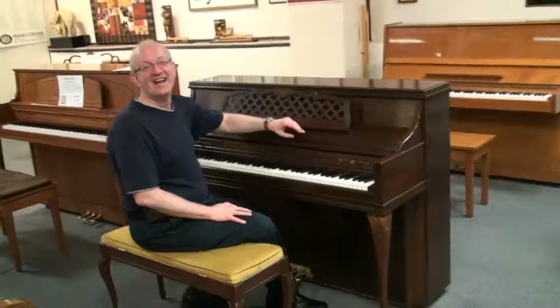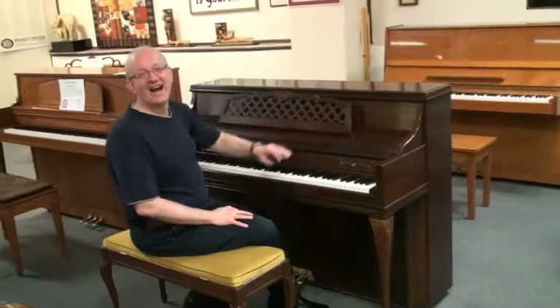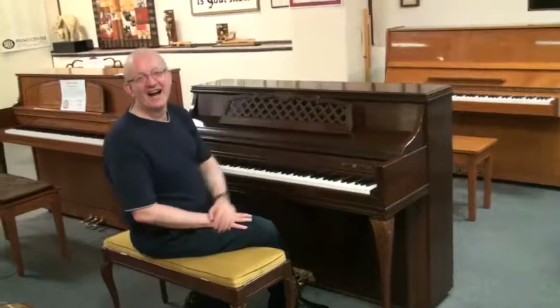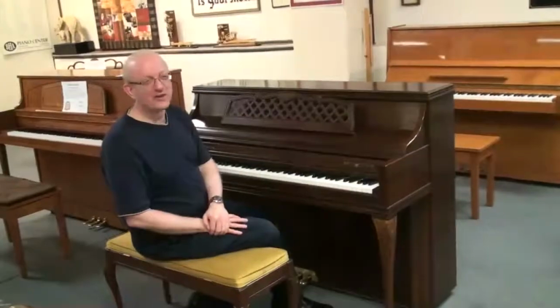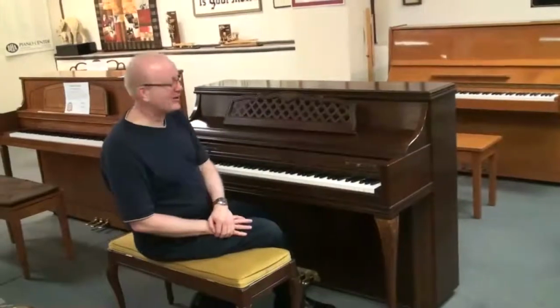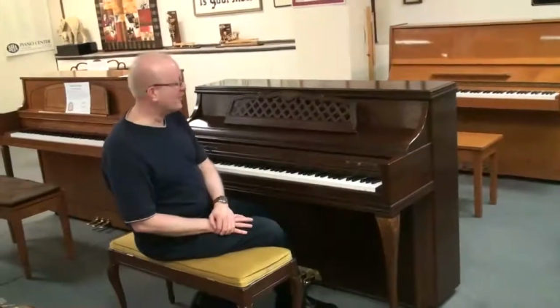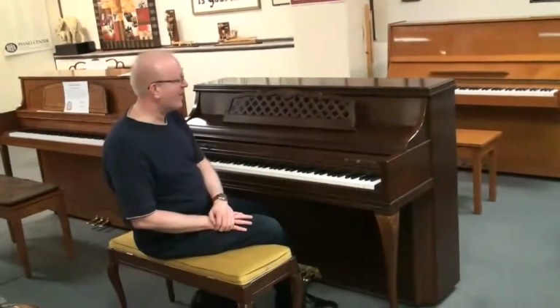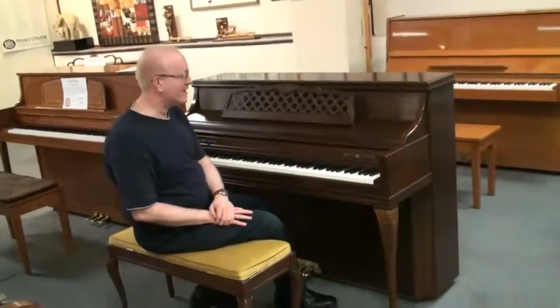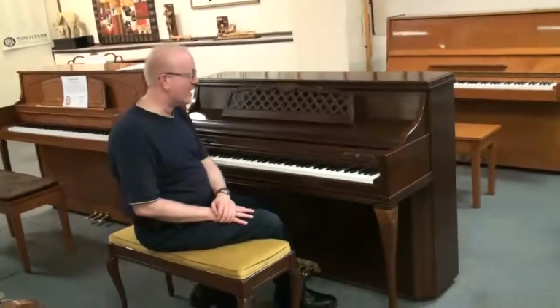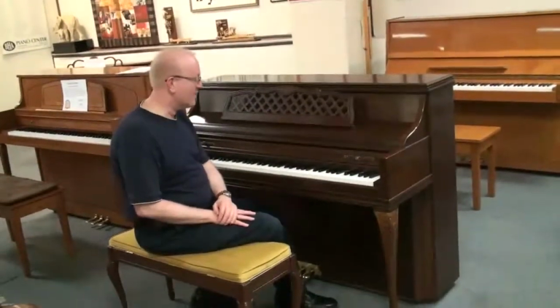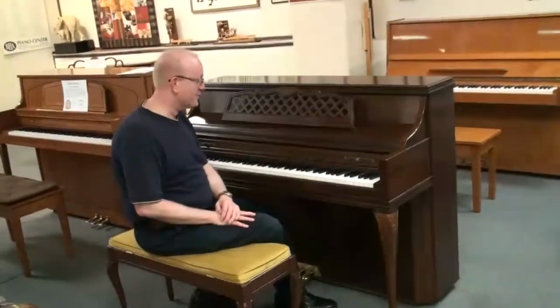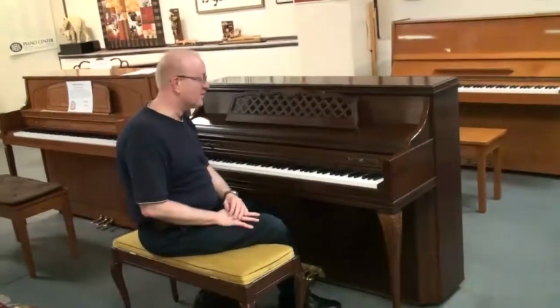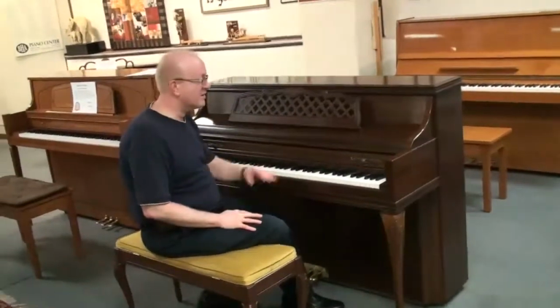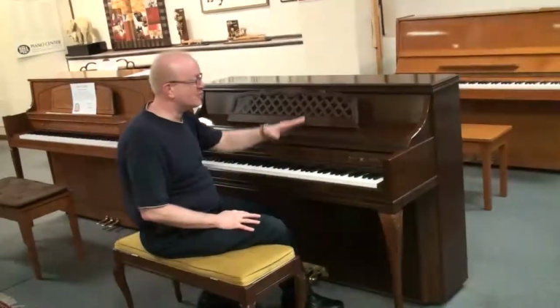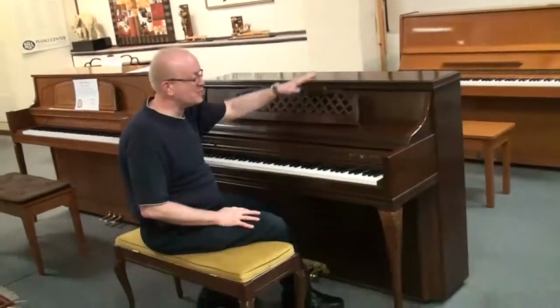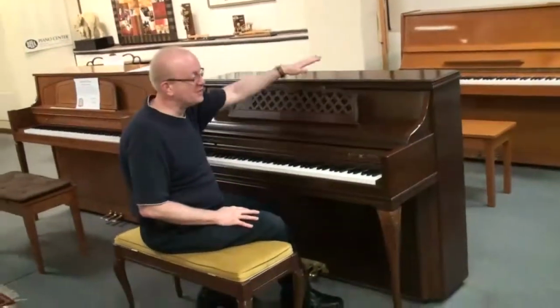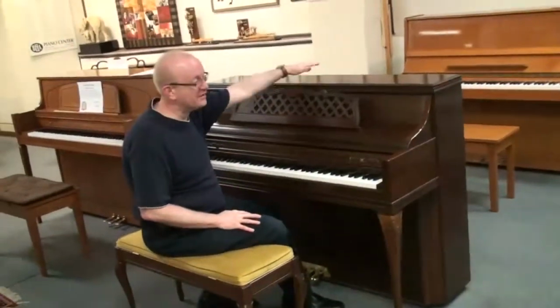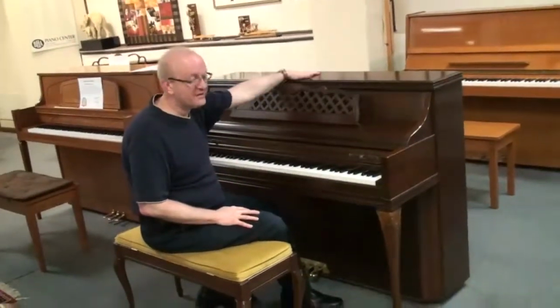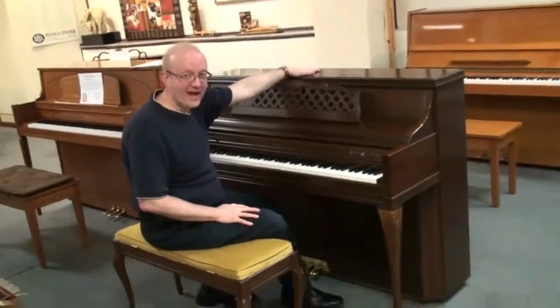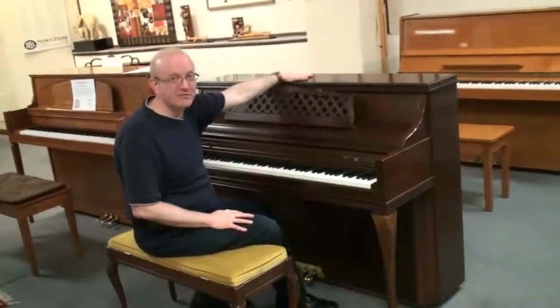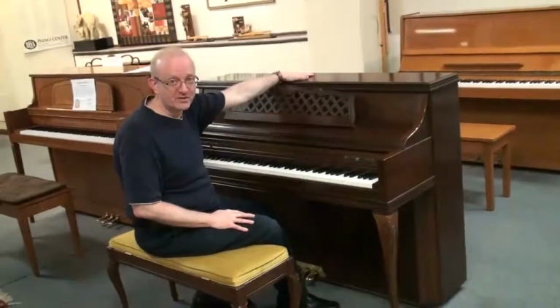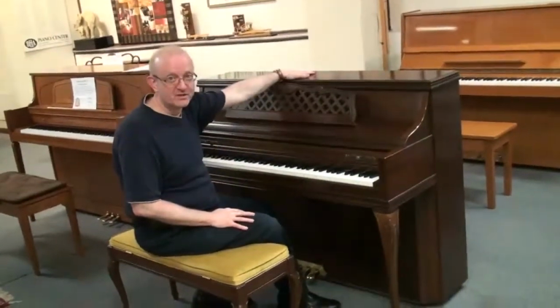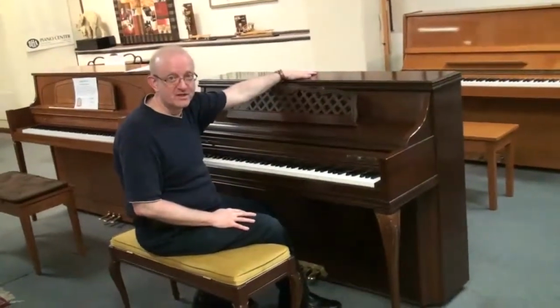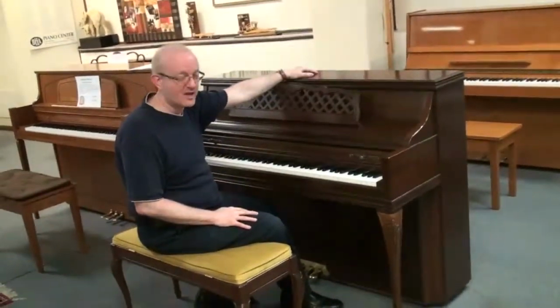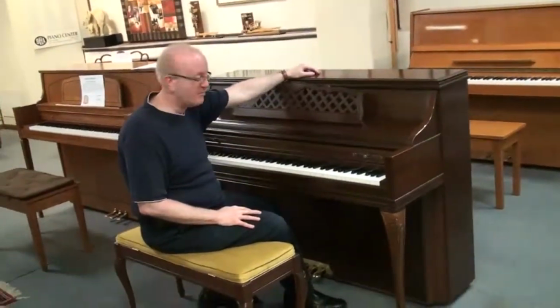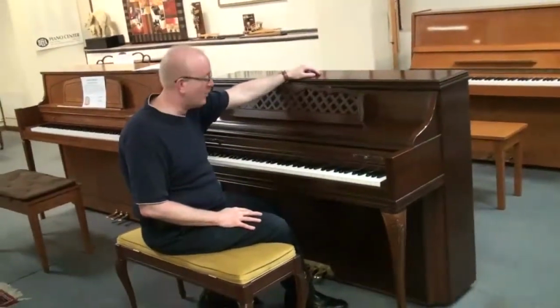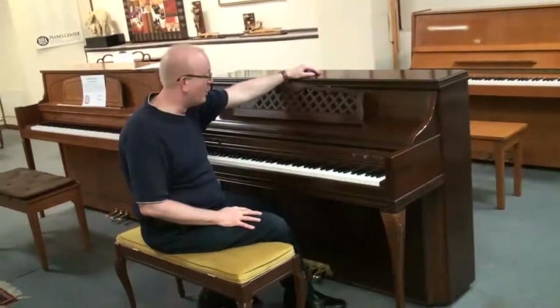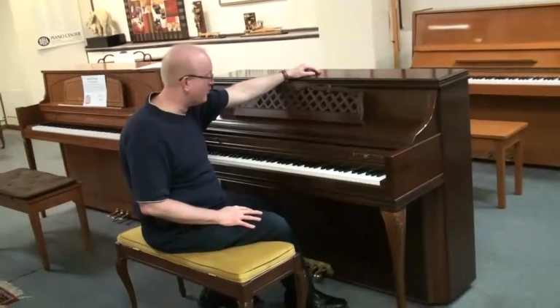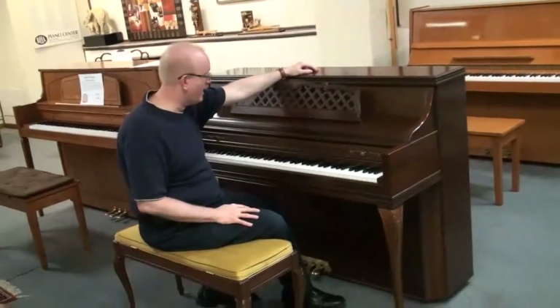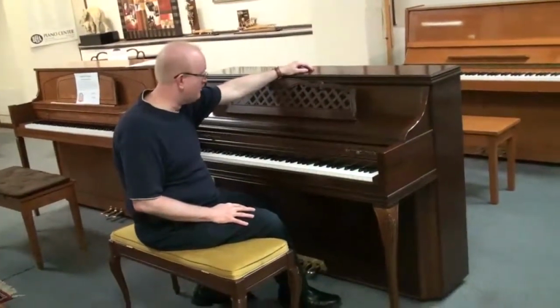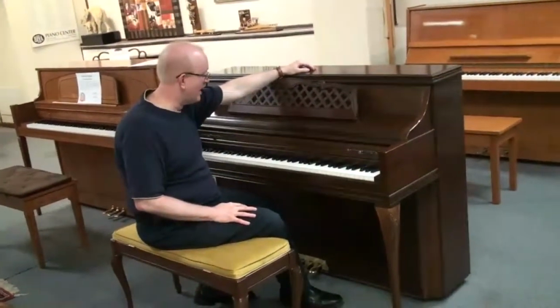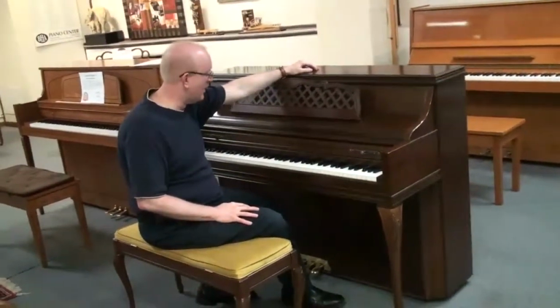Hi, Greg Norrod here. I want to show you this really fabulous Kimbell Upright Piano.